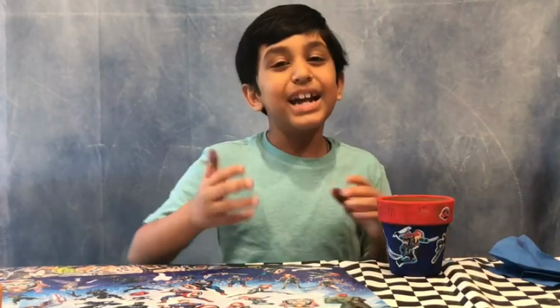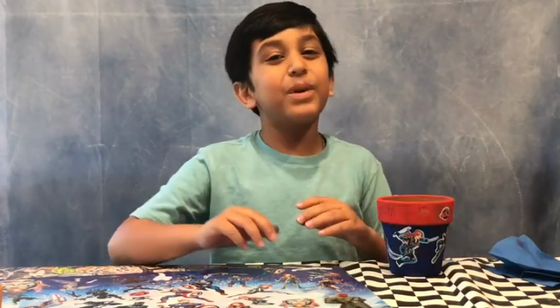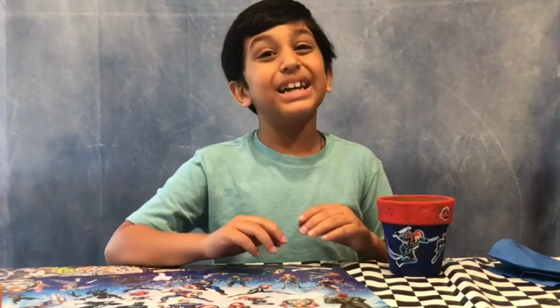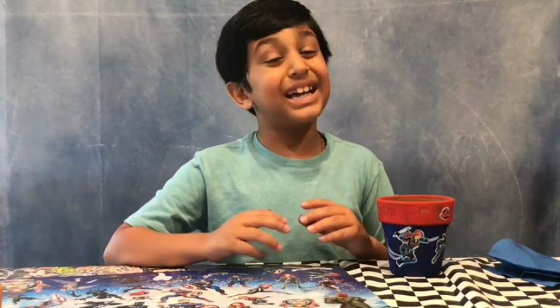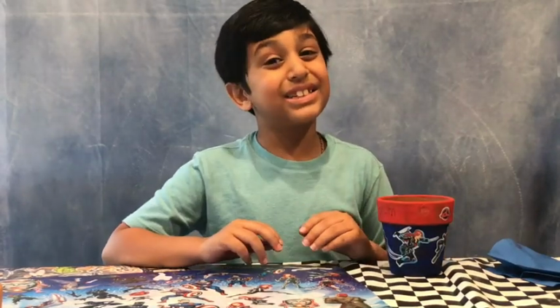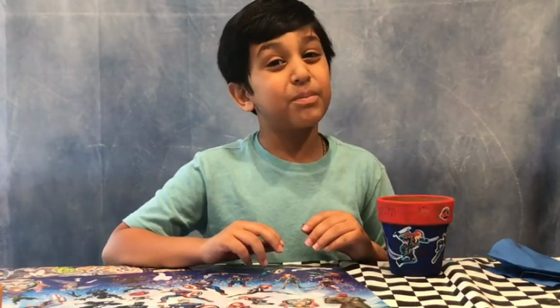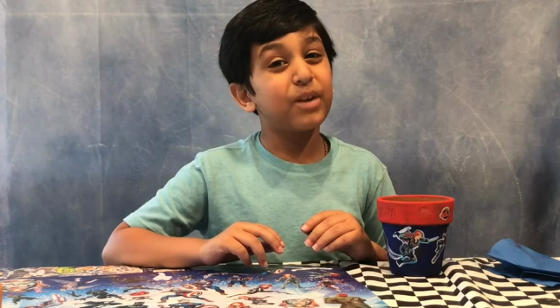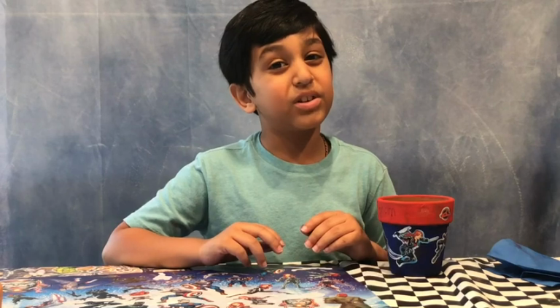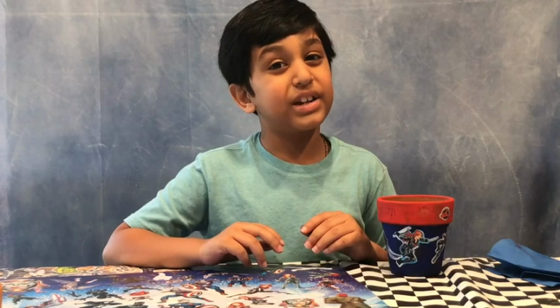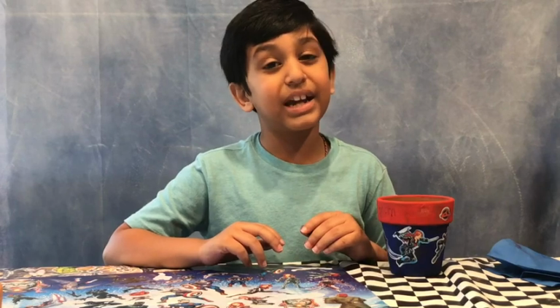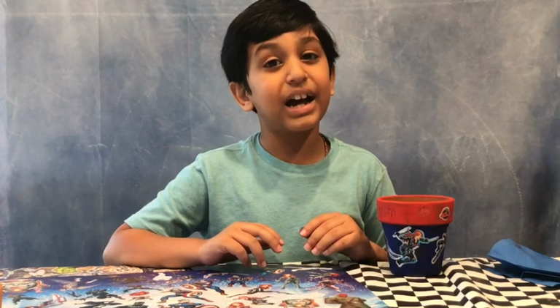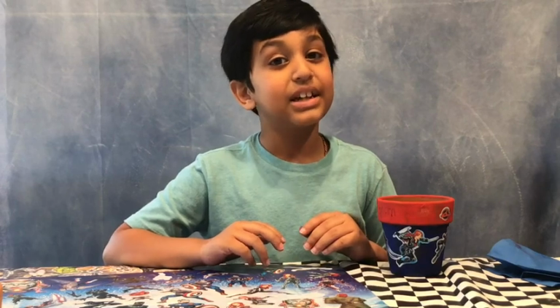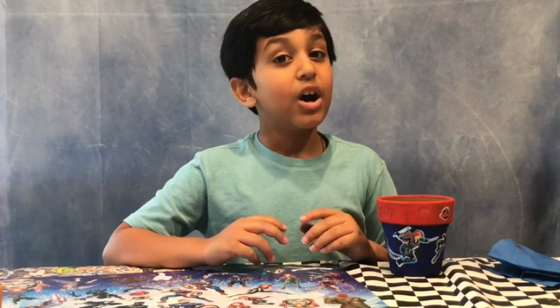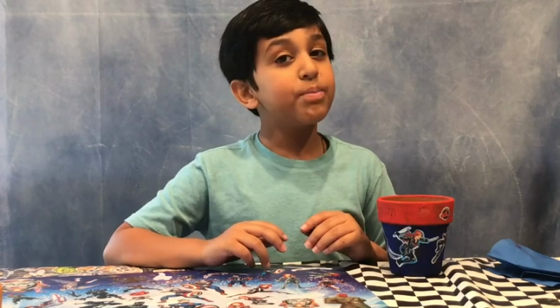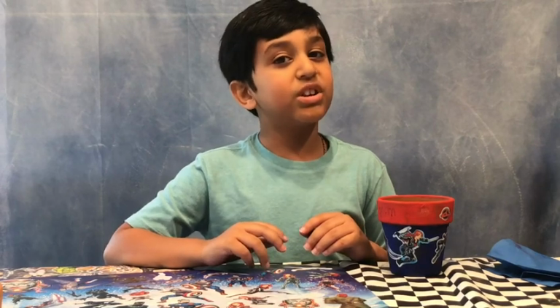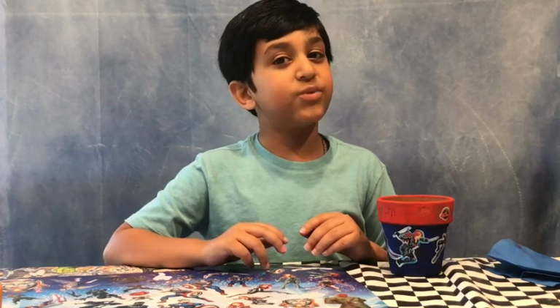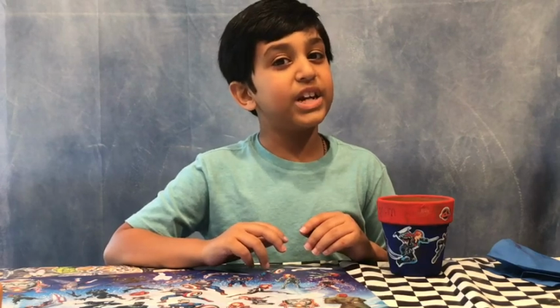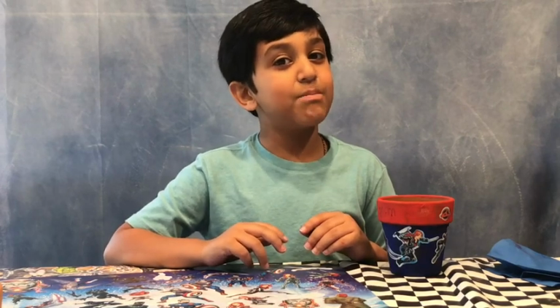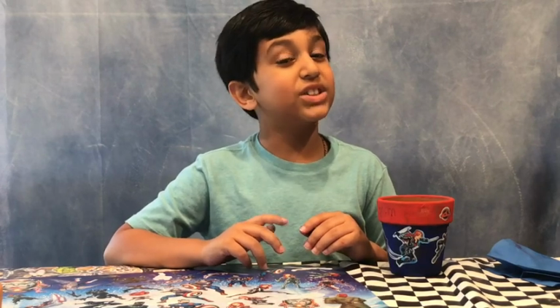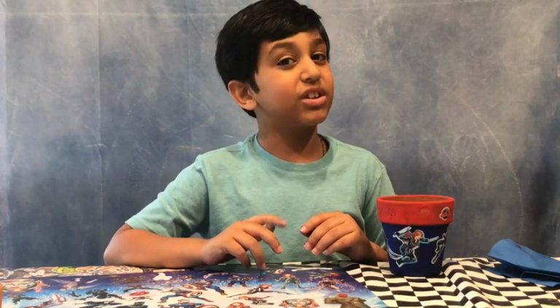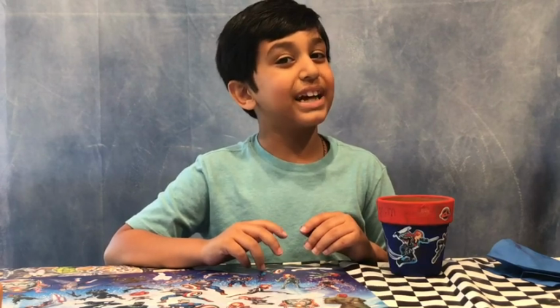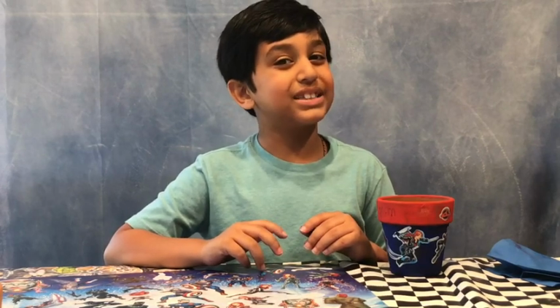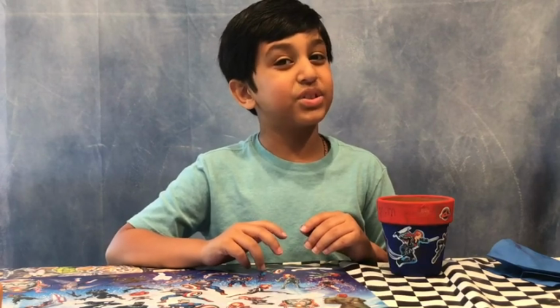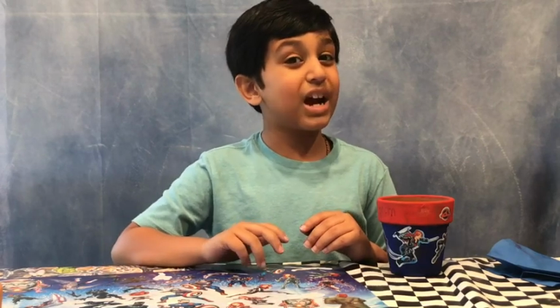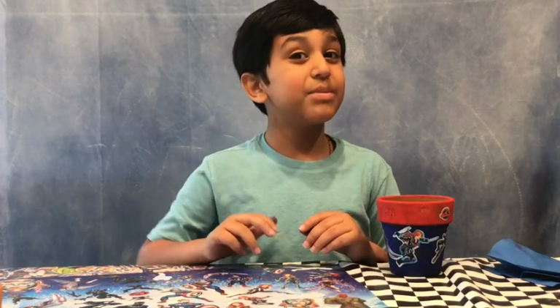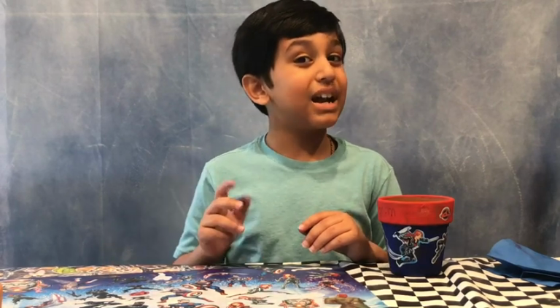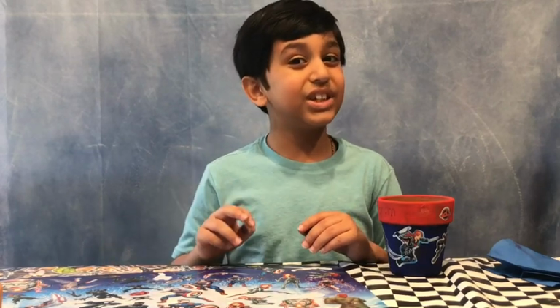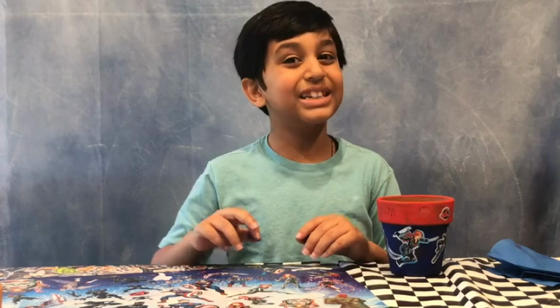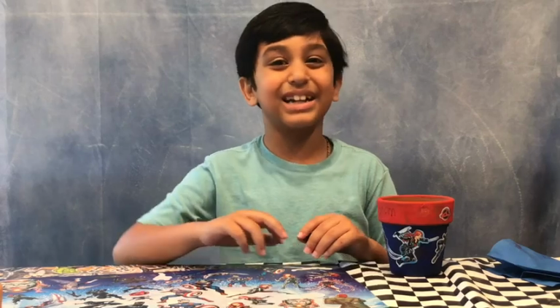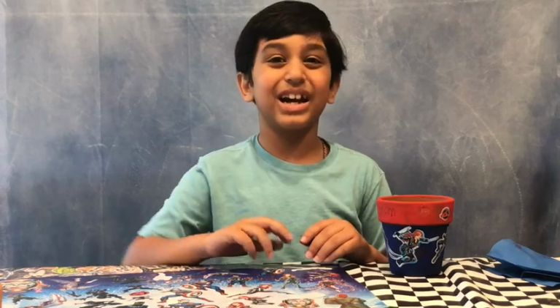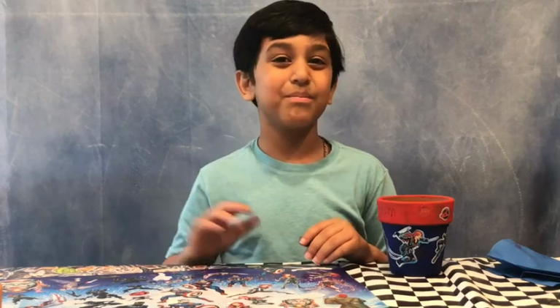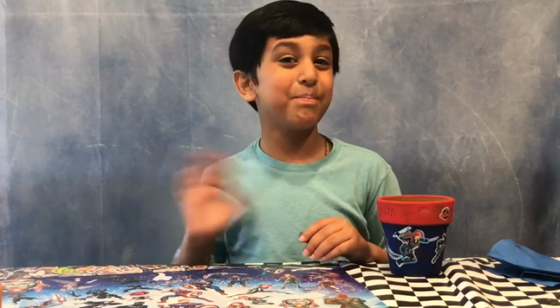Anyways, that's going to be it for today, guys. Hope you enjoyed this video. Make sure to like it, subscribe, and I'll see you guys next time. Bye.